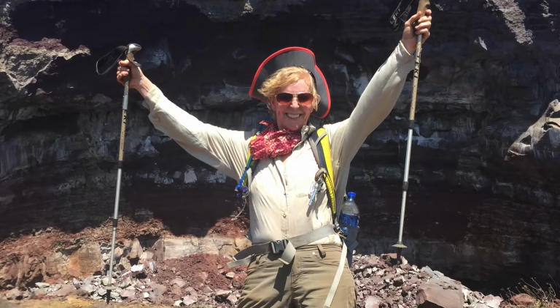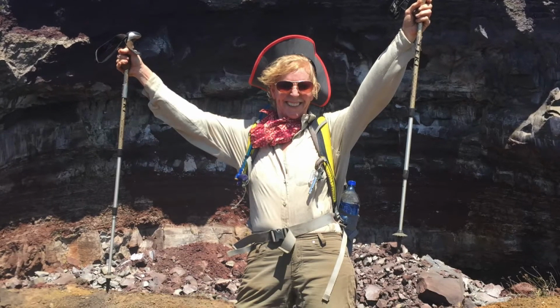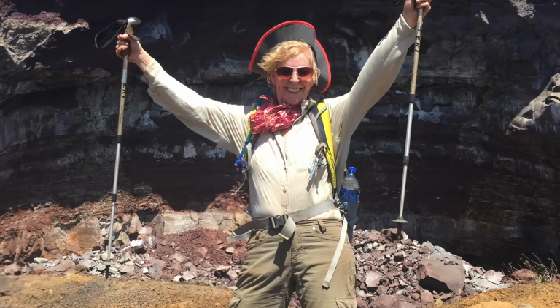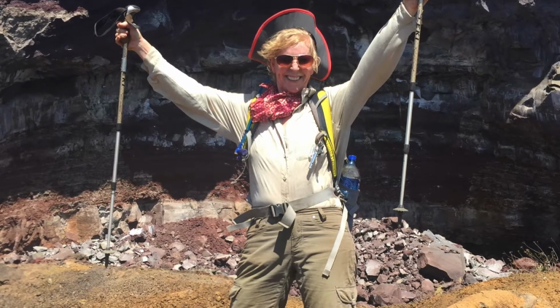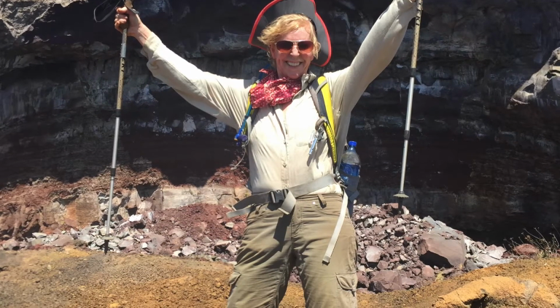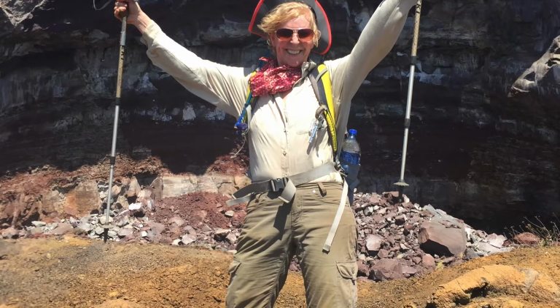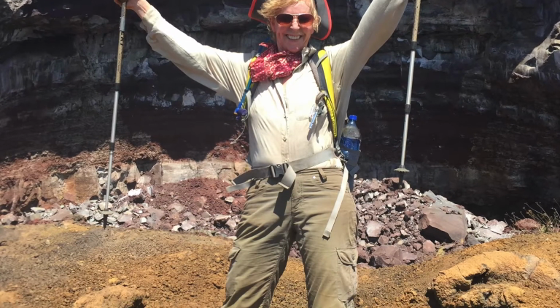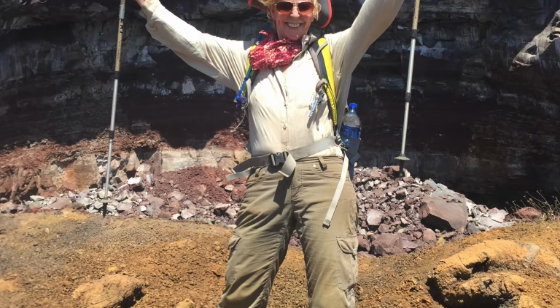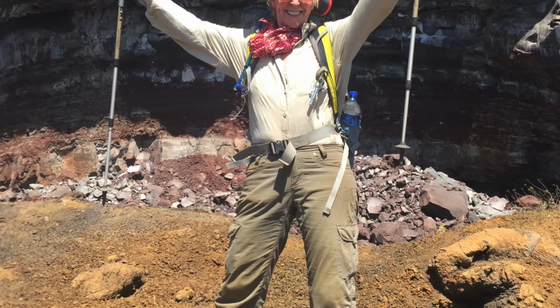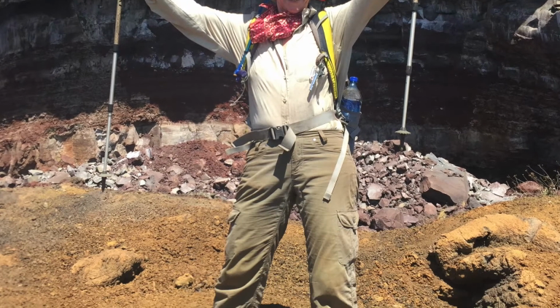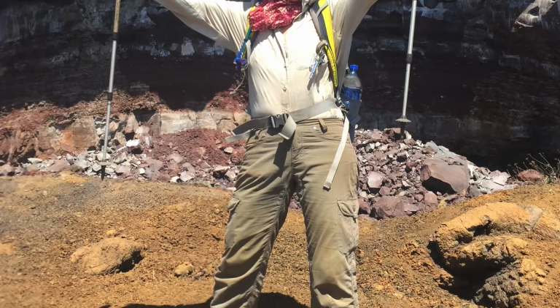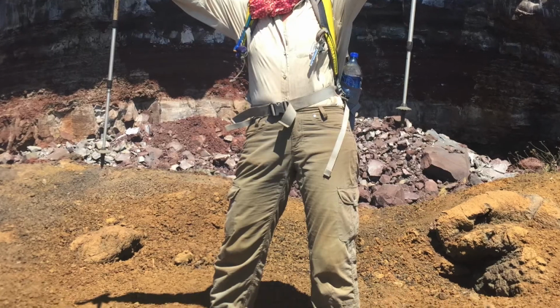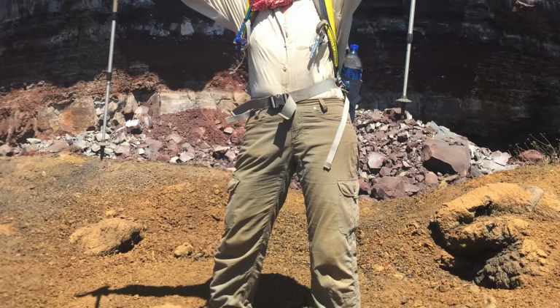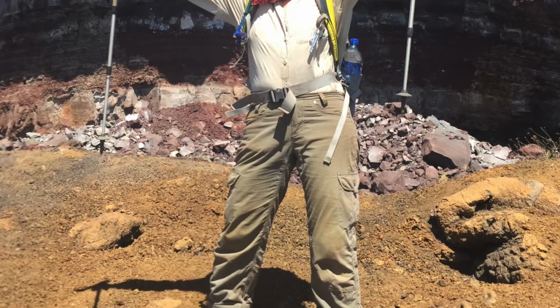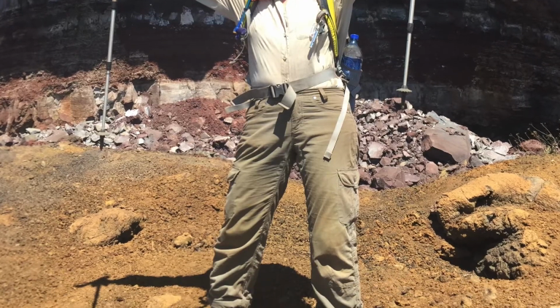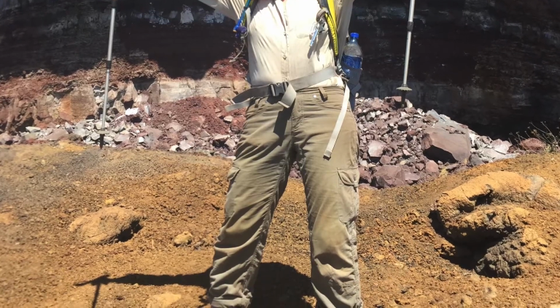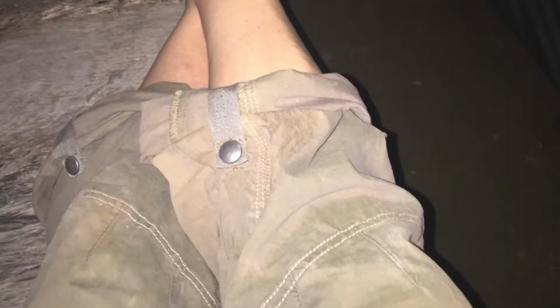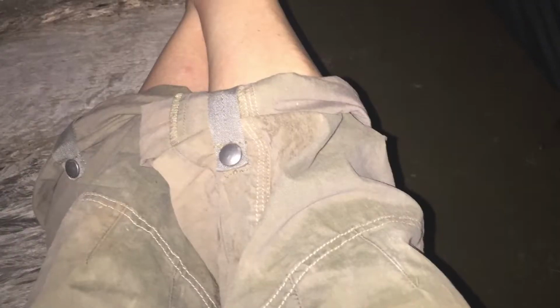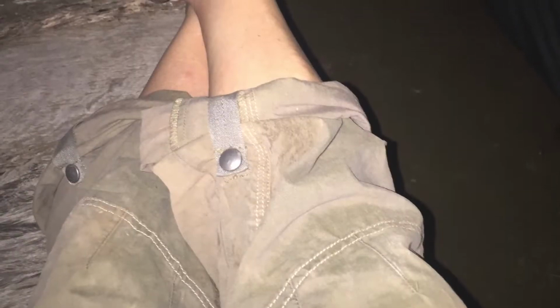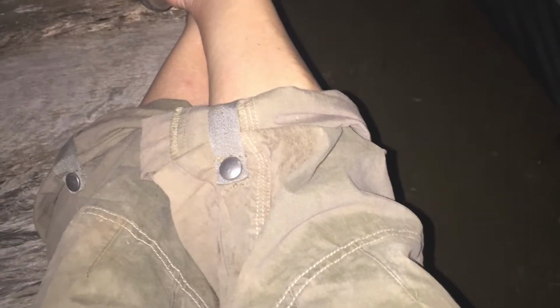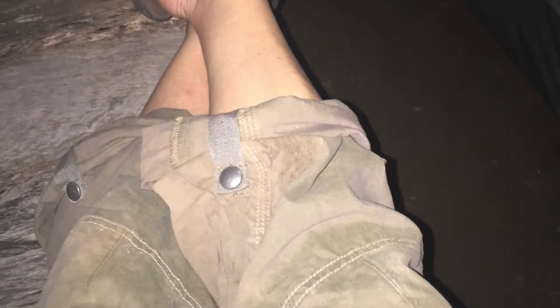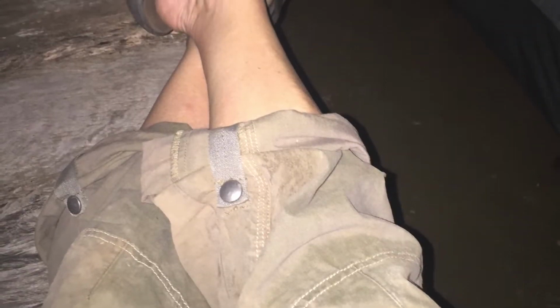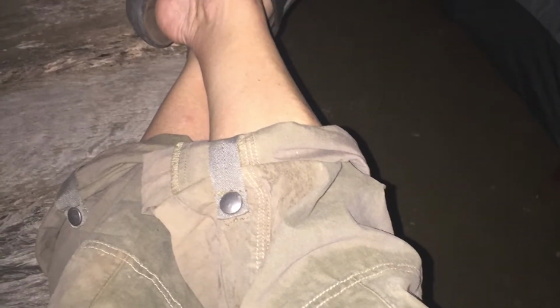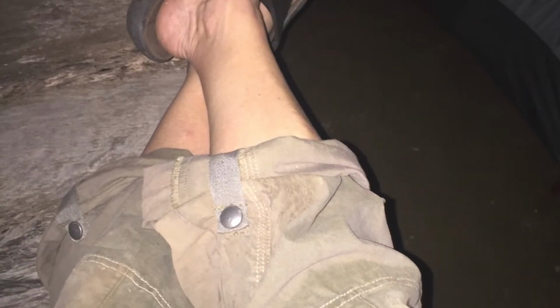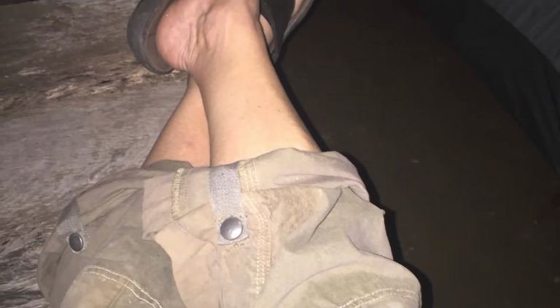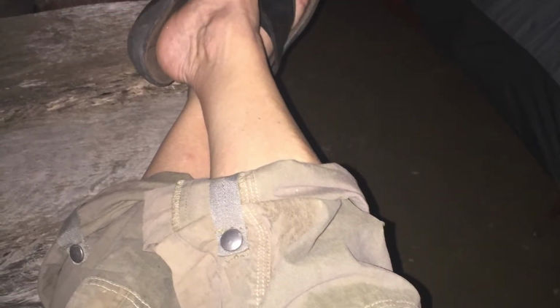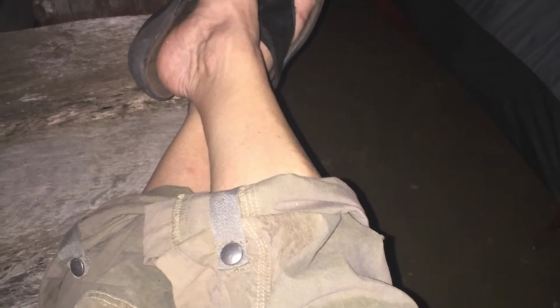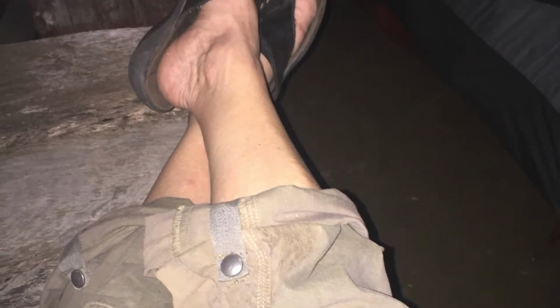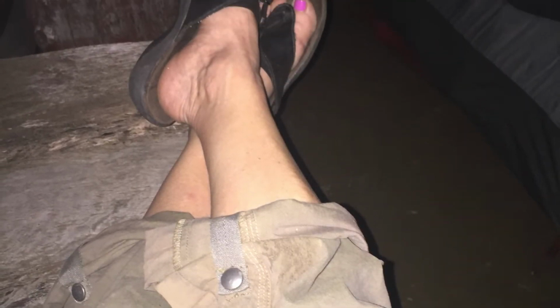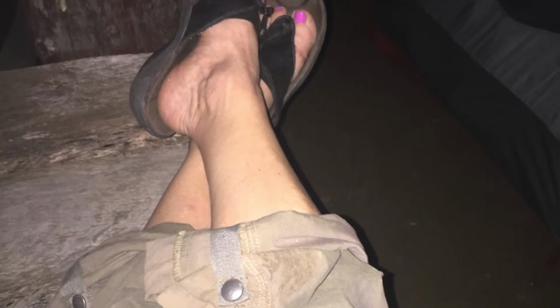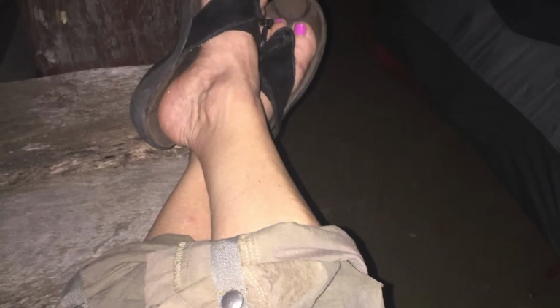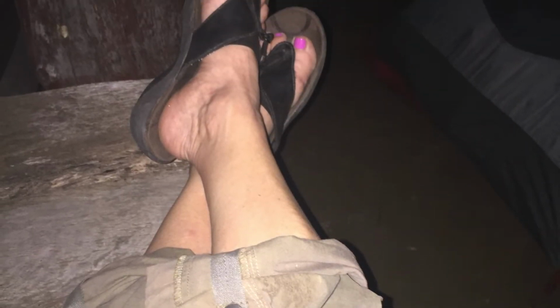Made it to the top. And finally, she rests.